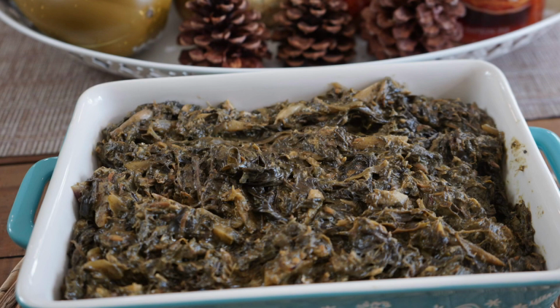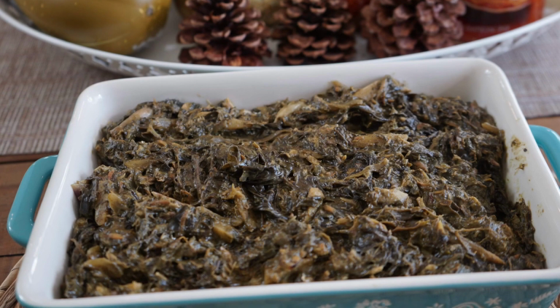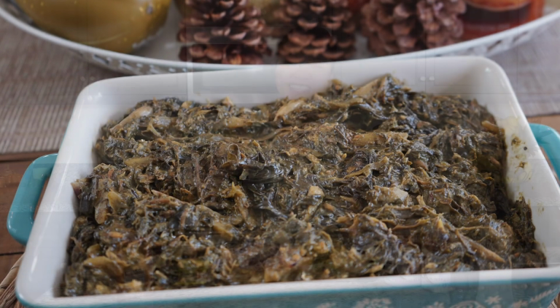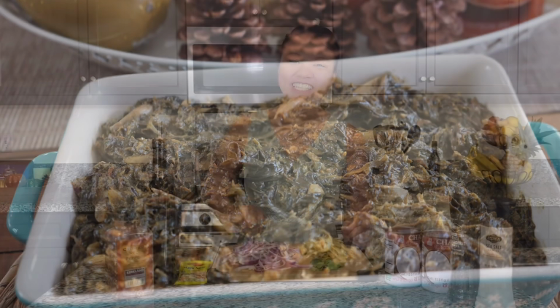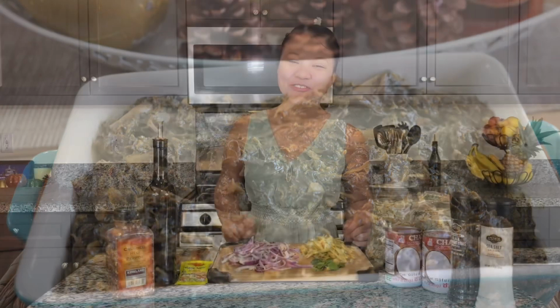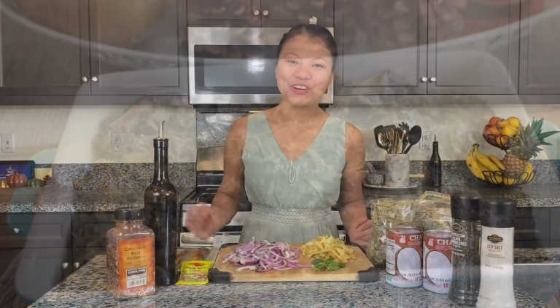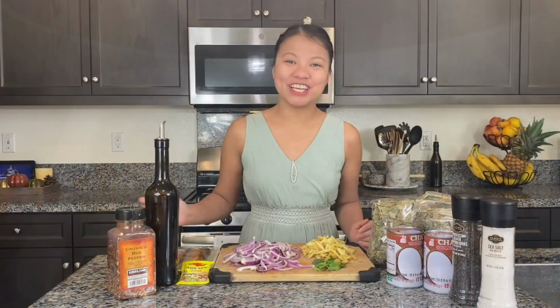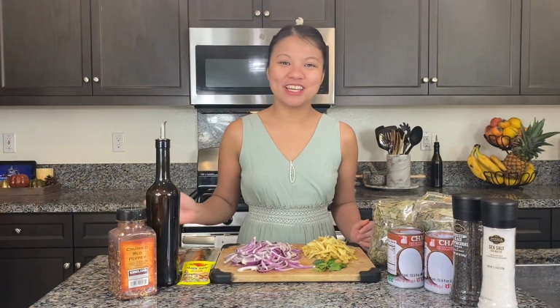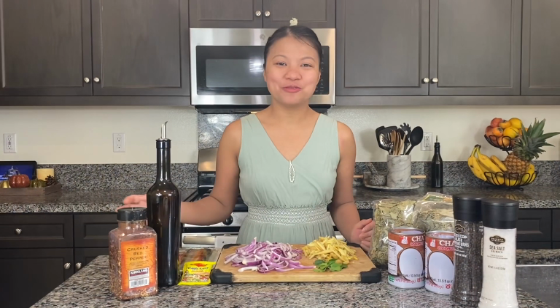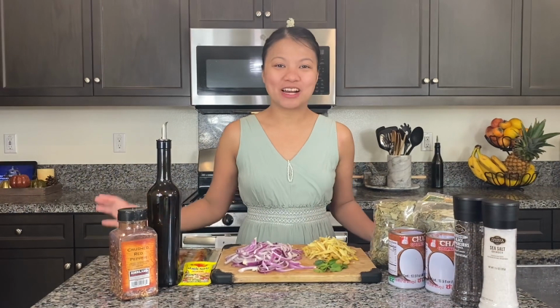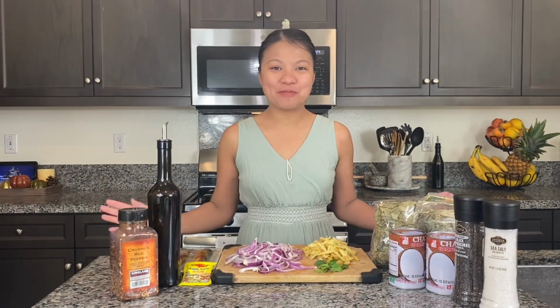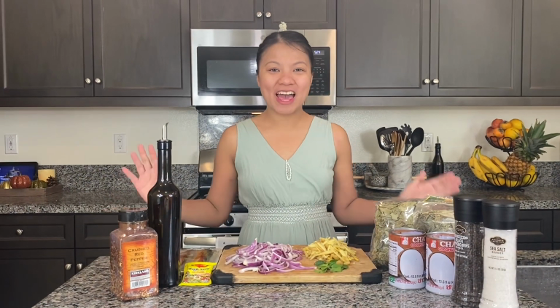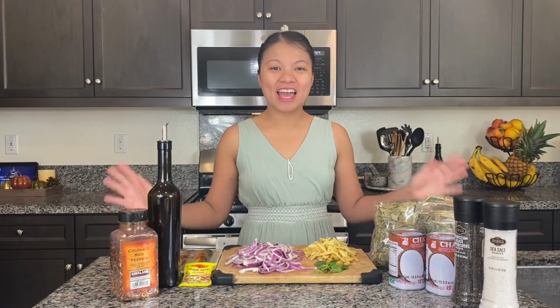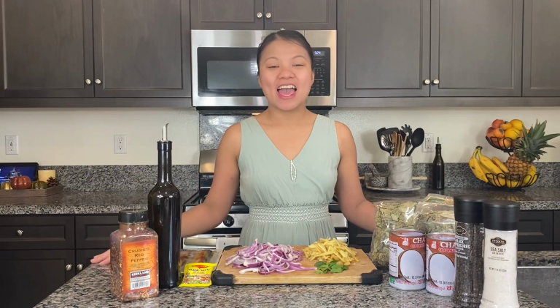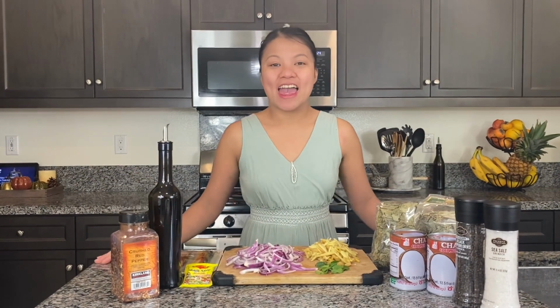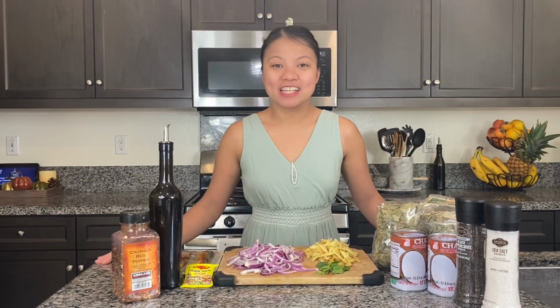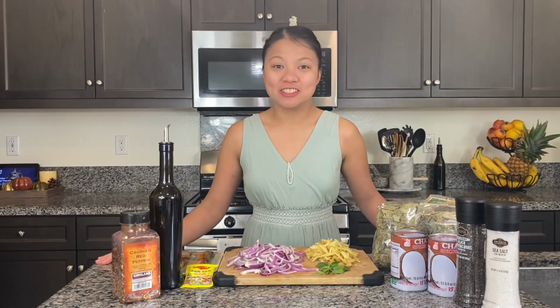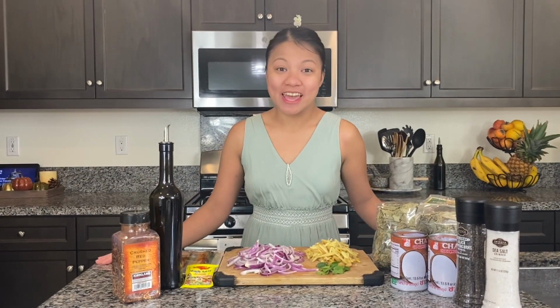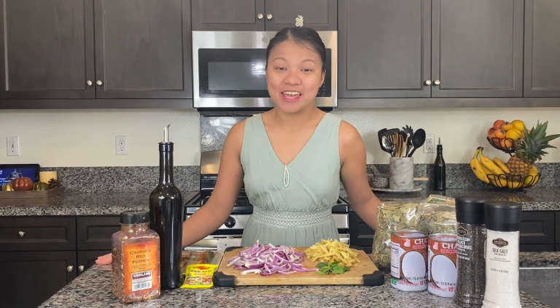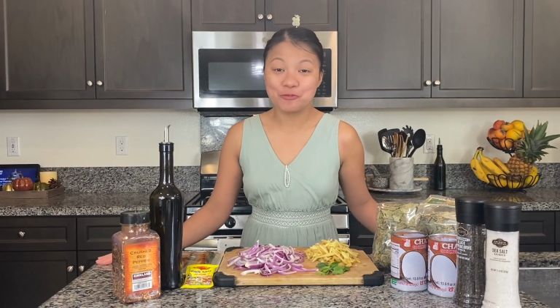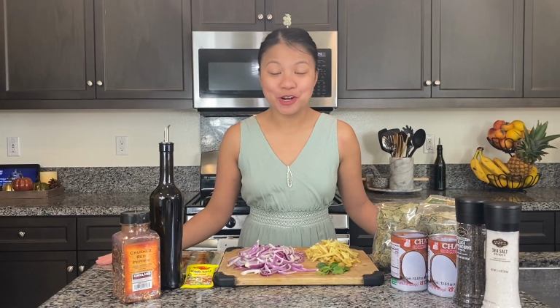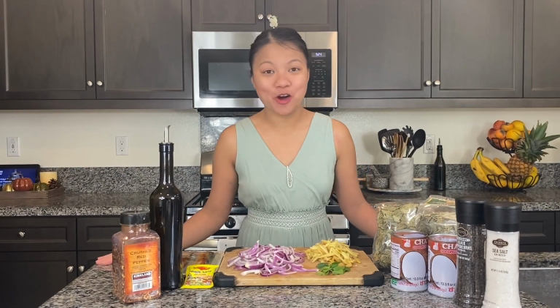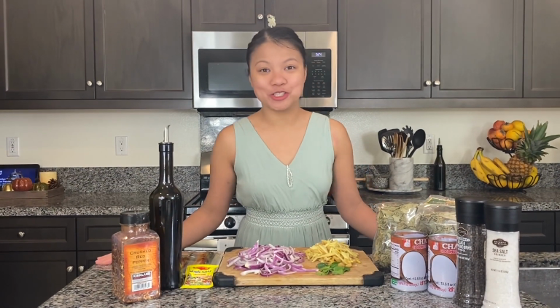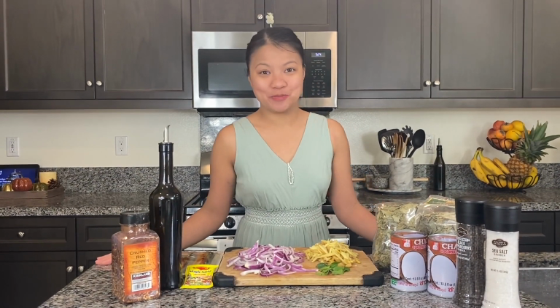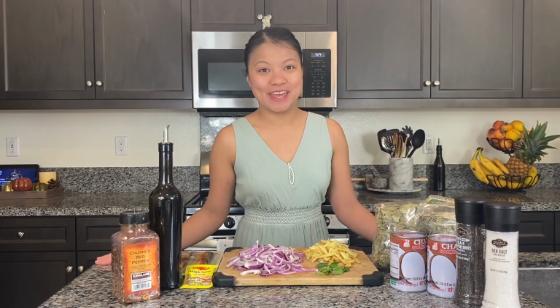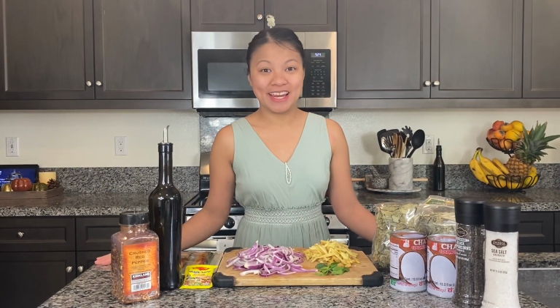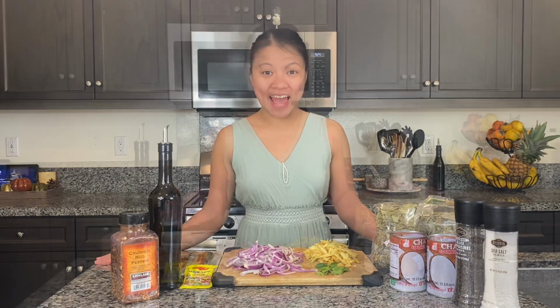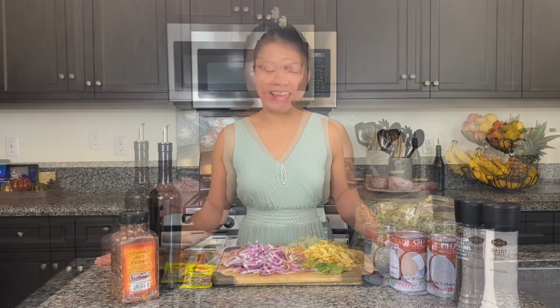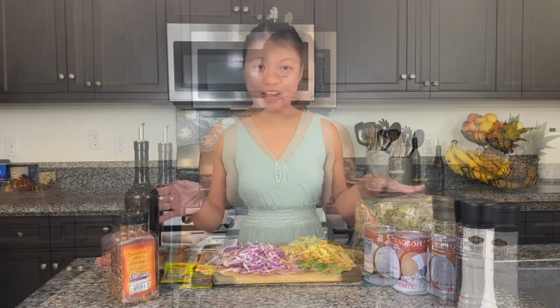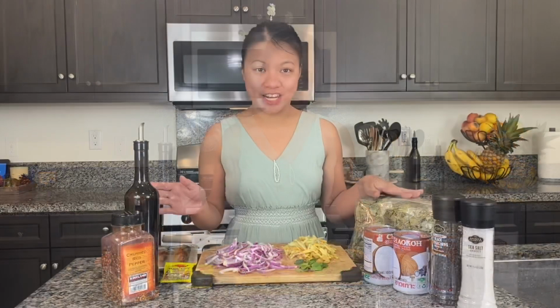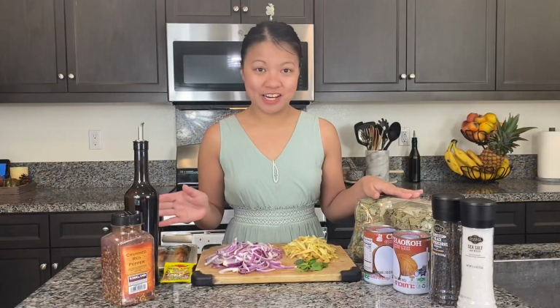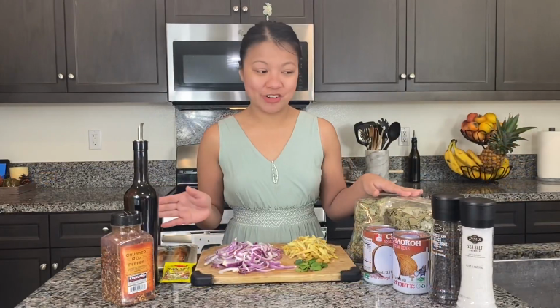Hello Birdie! Welcome back. Today we are going to make Laing, and here are the ingredients.